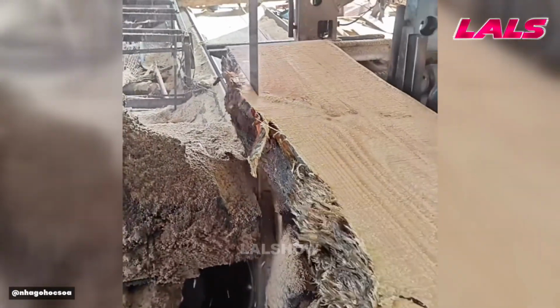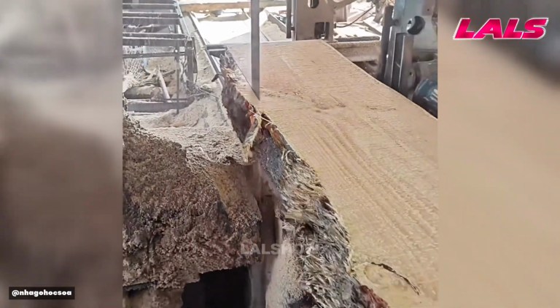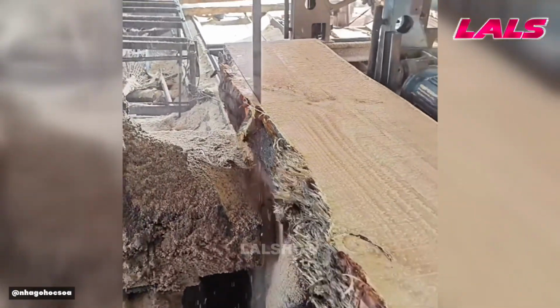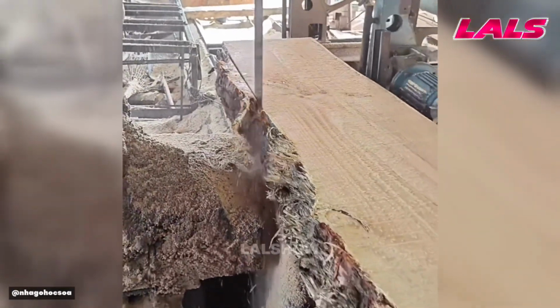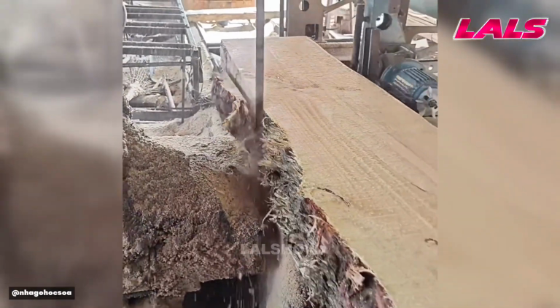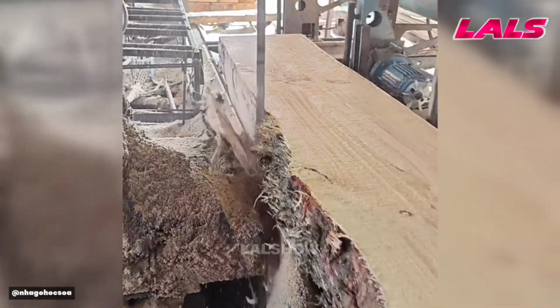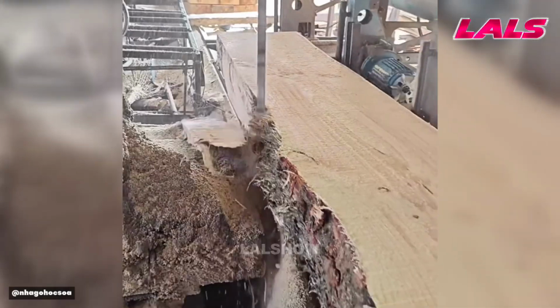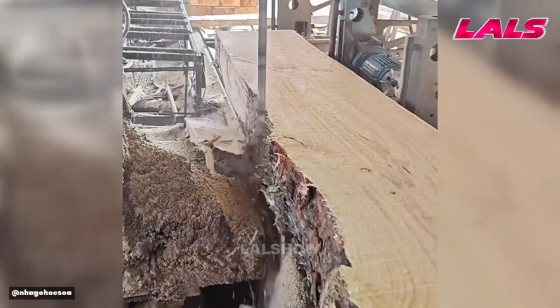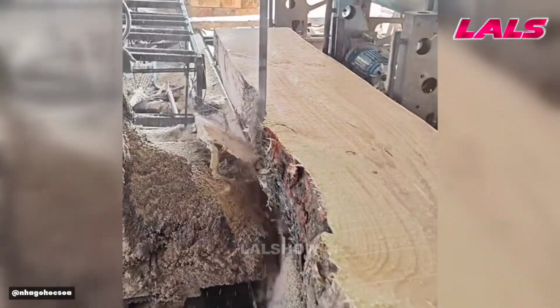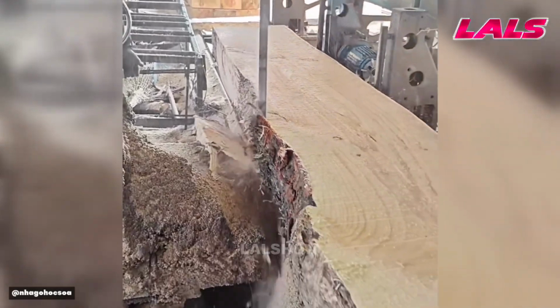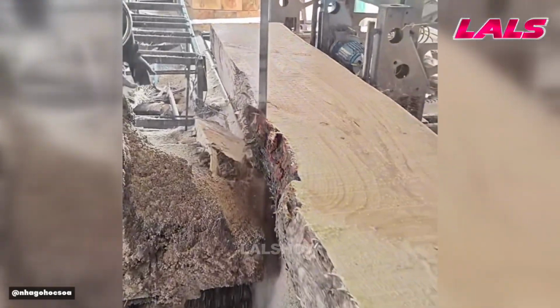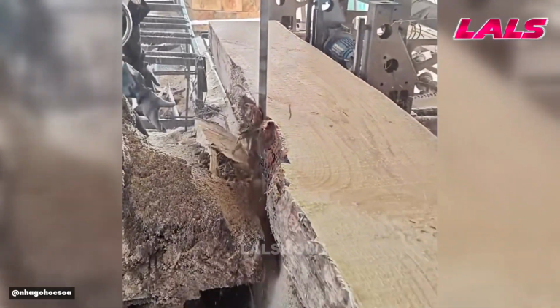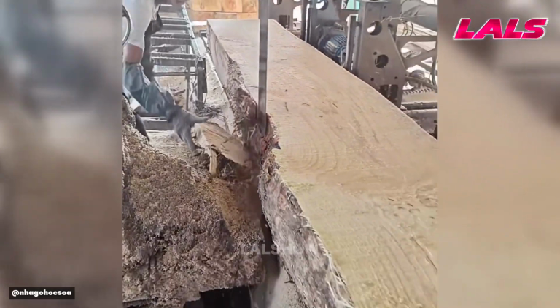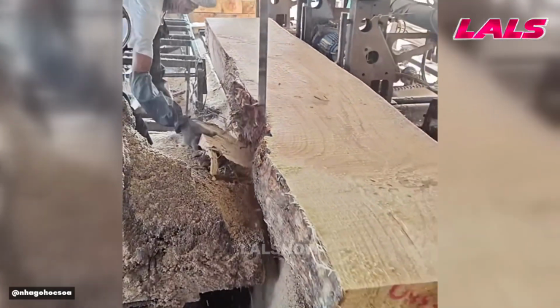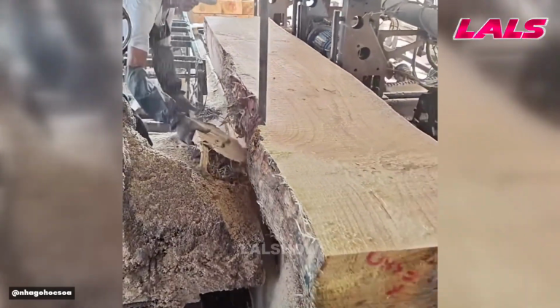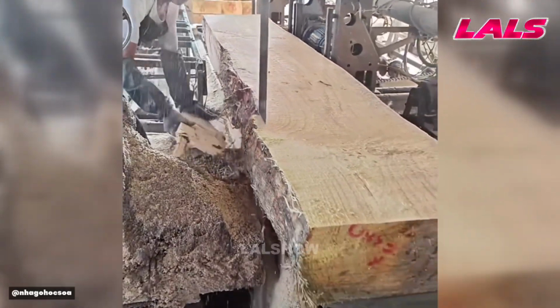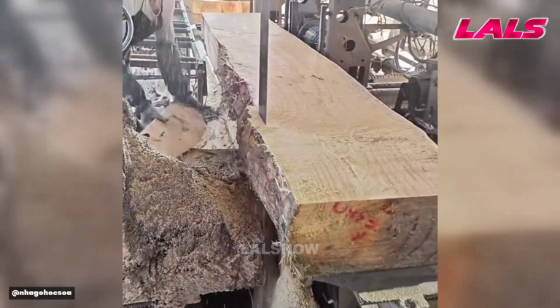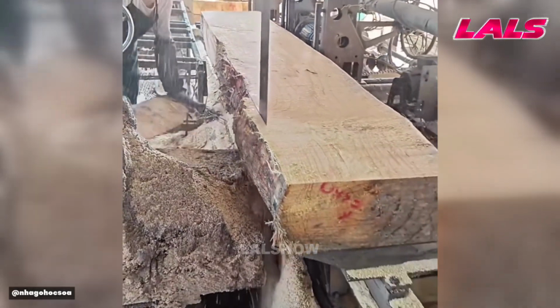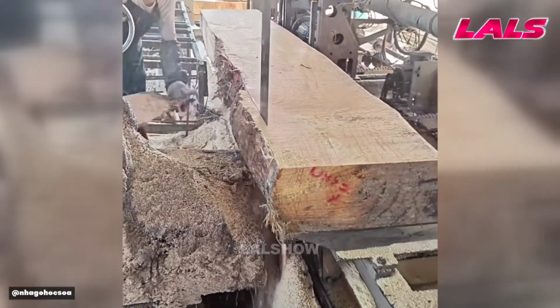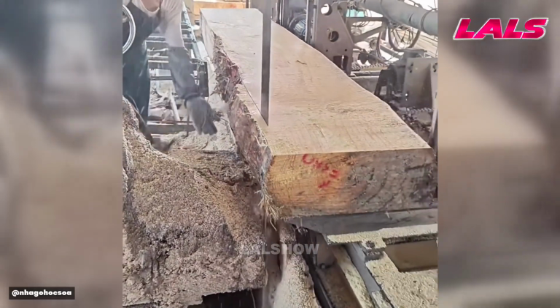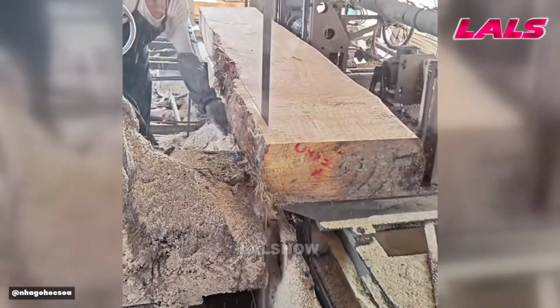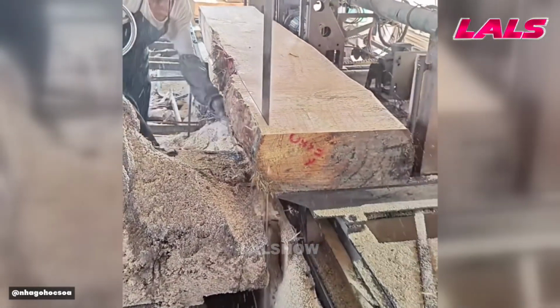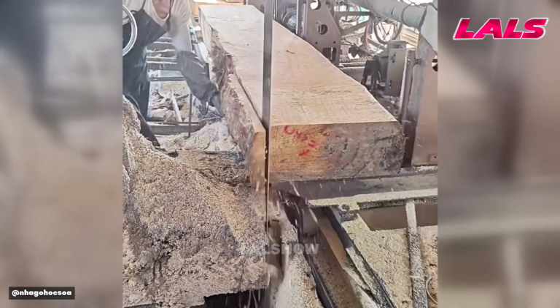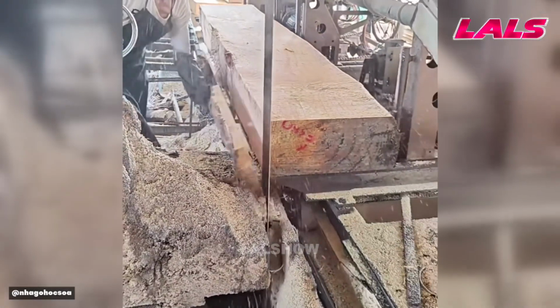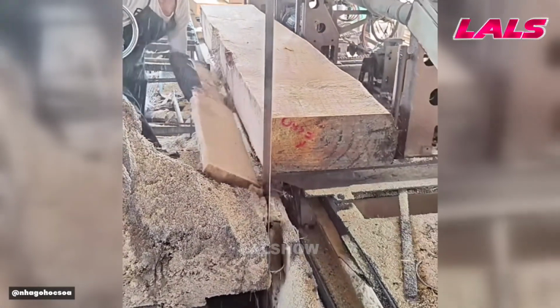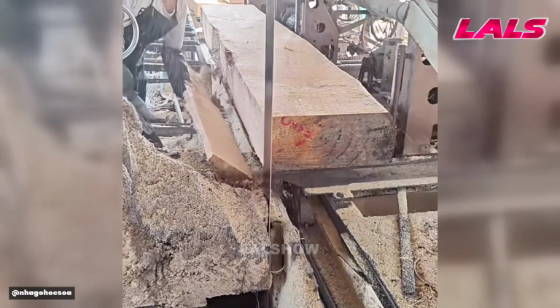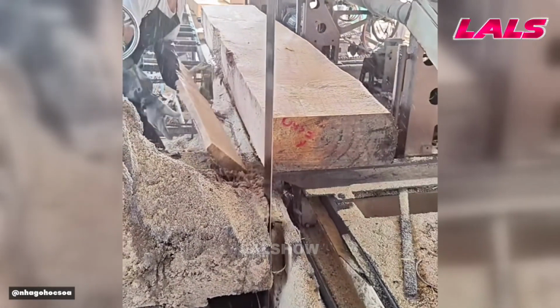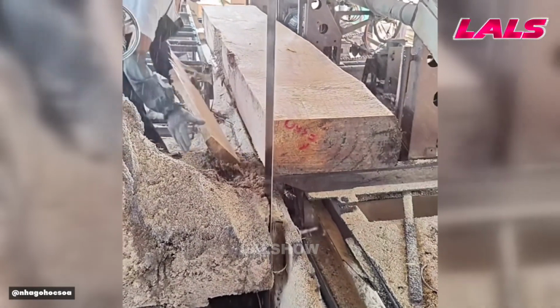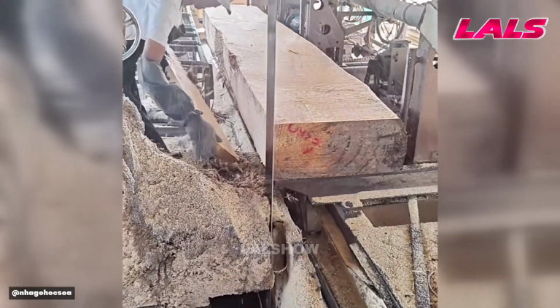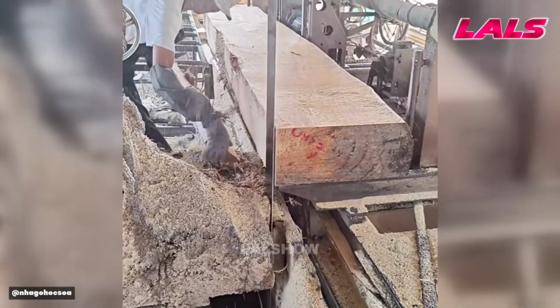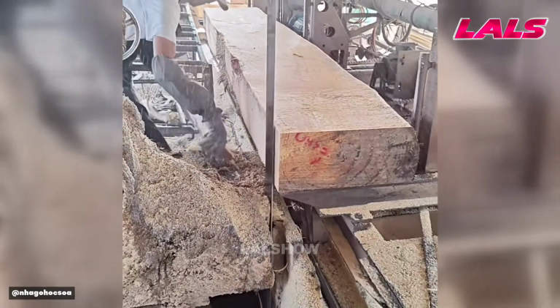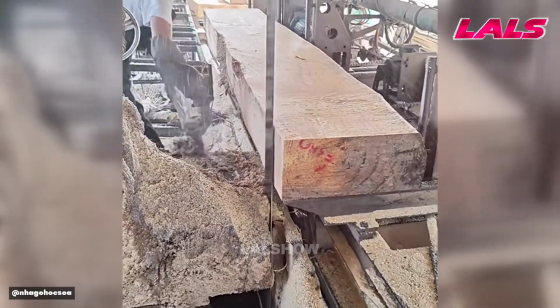A high-capacity bandsaw mill cuts logs into precise lumber blanks efficiently.